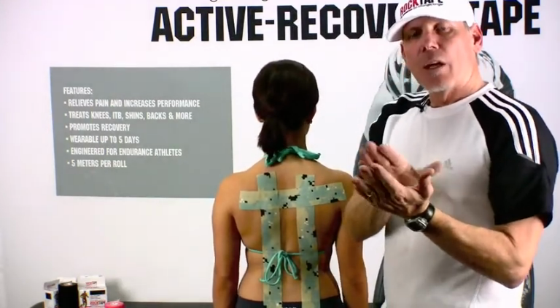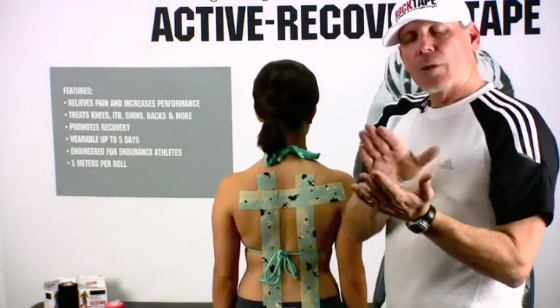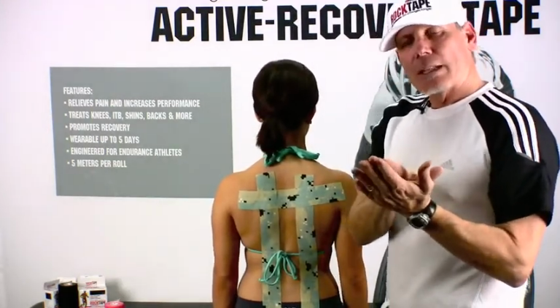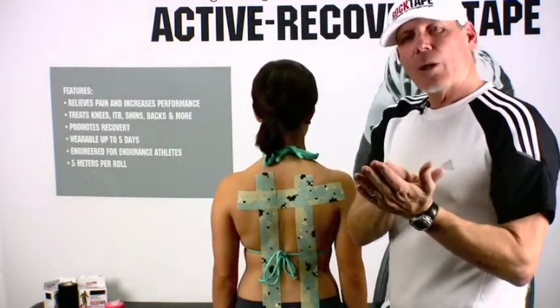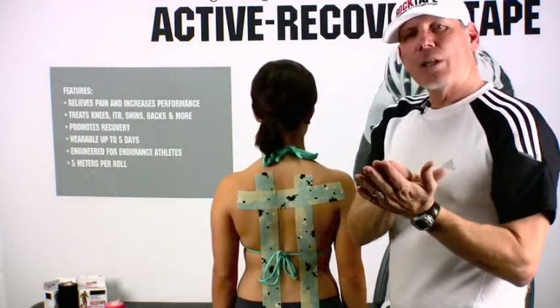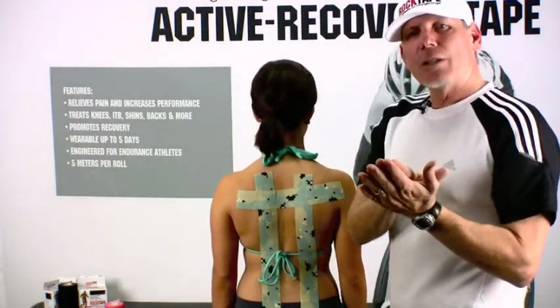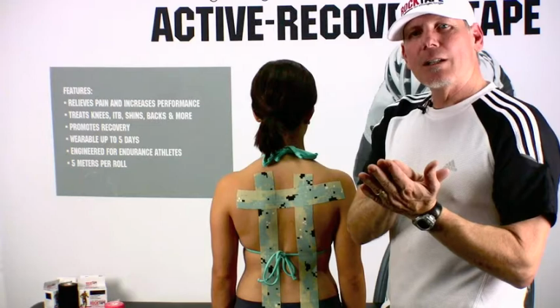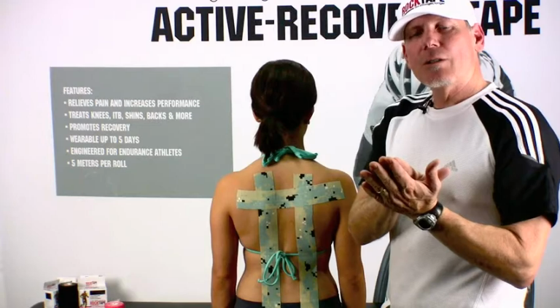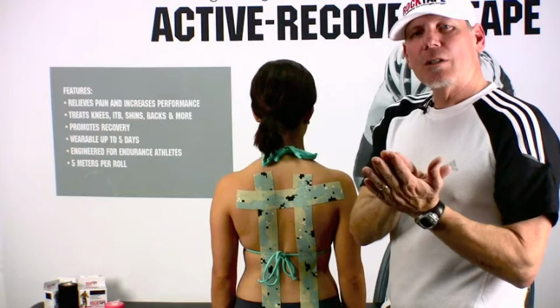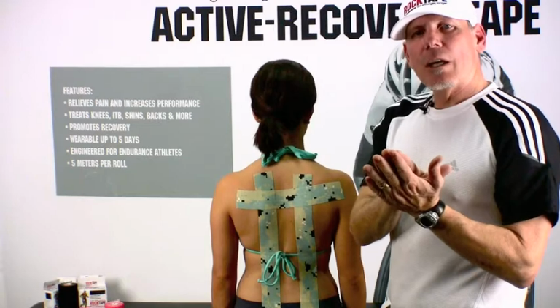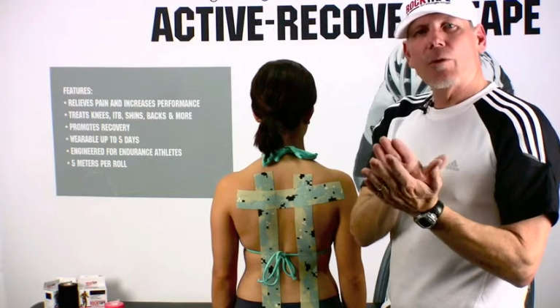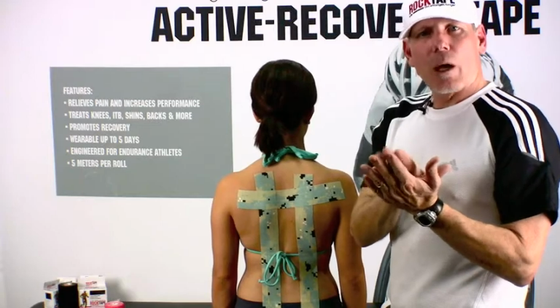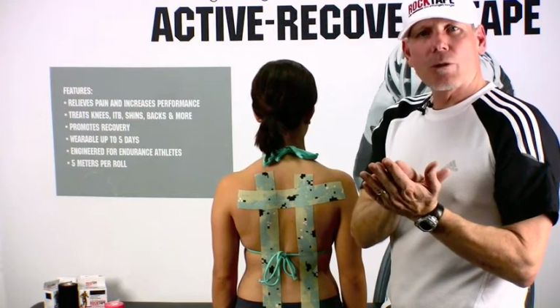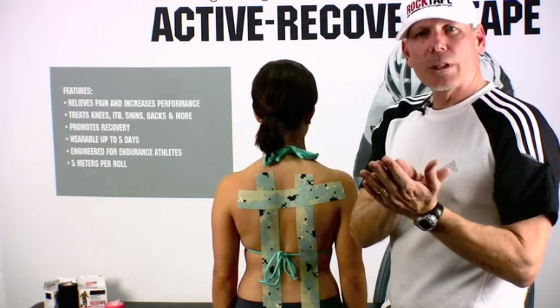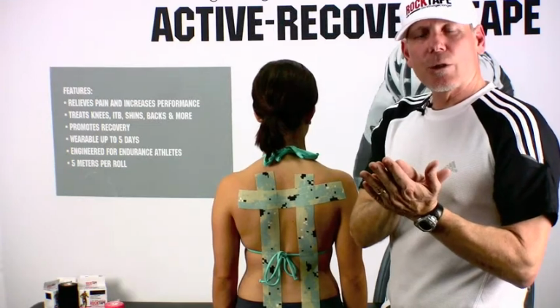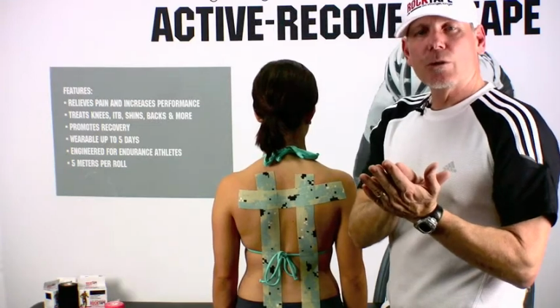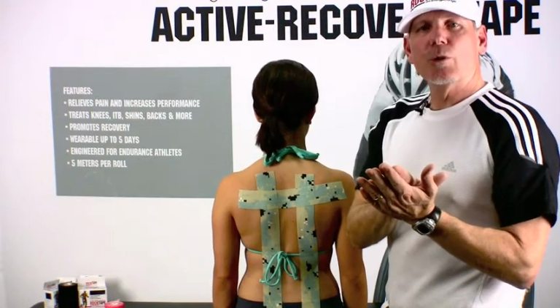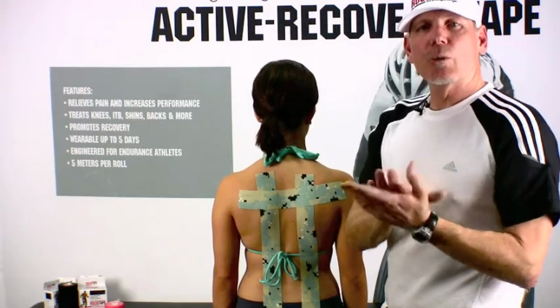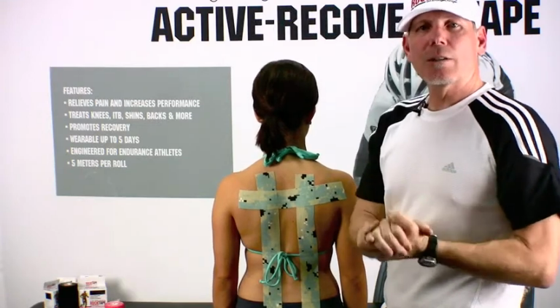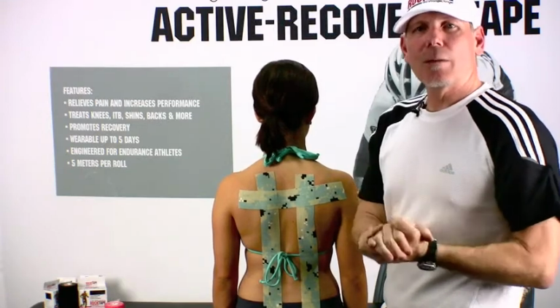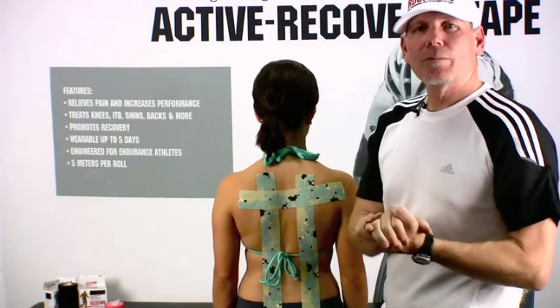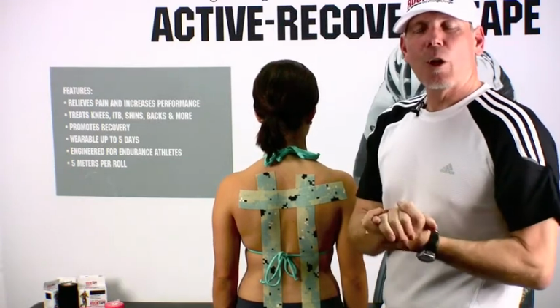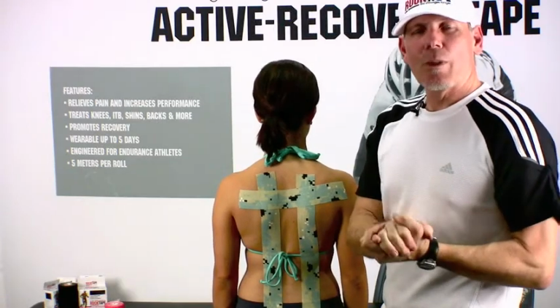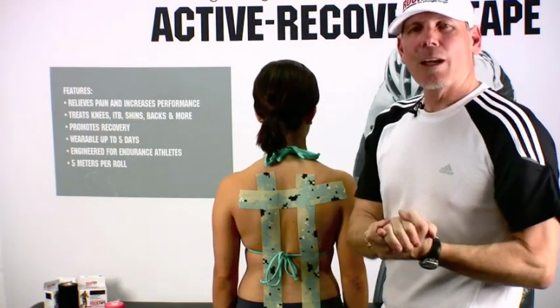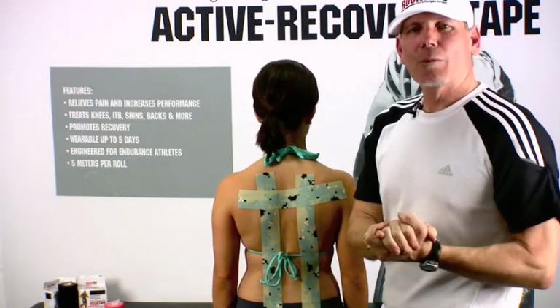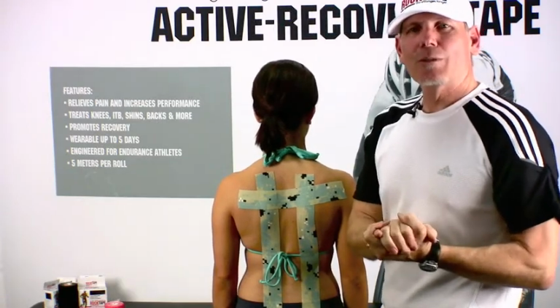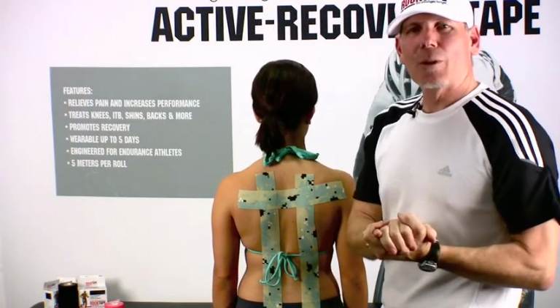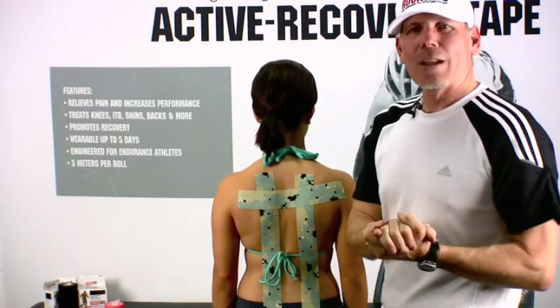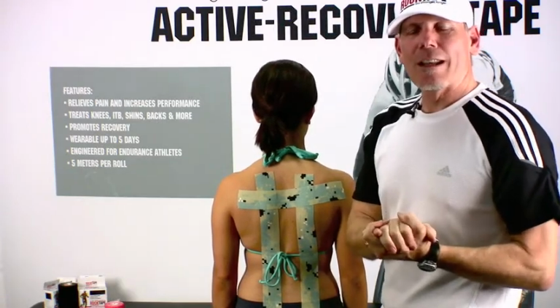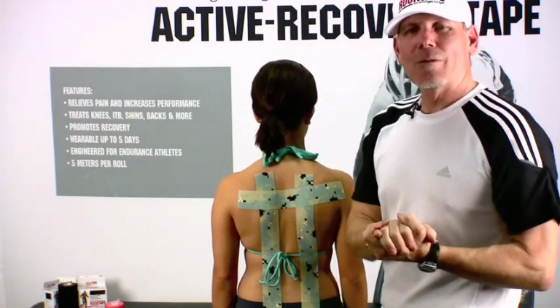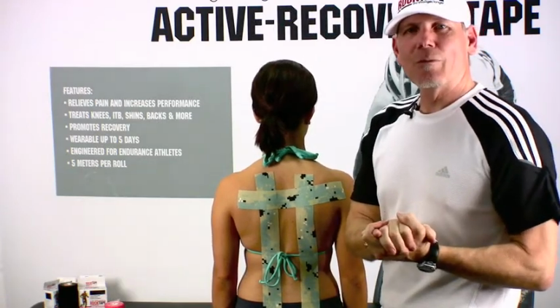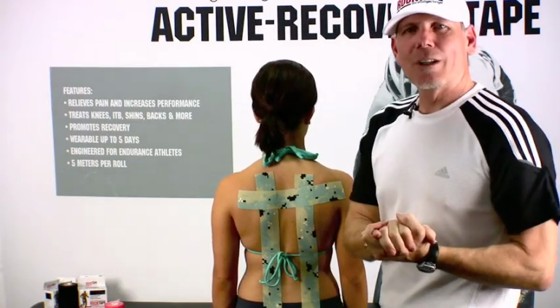So that's how easy it is to tape for postural control using RockTape. Hope that helps. Go out and have some fun.